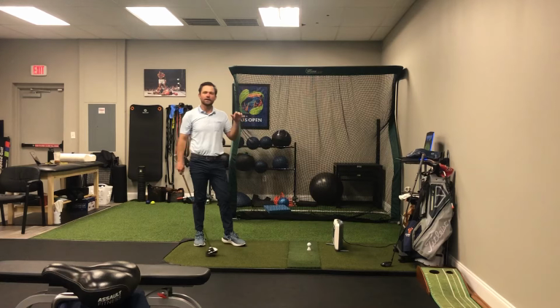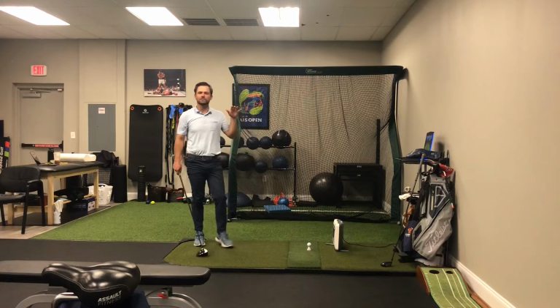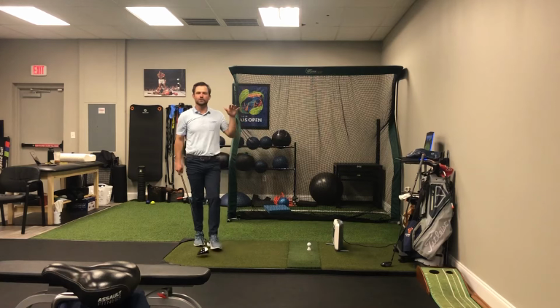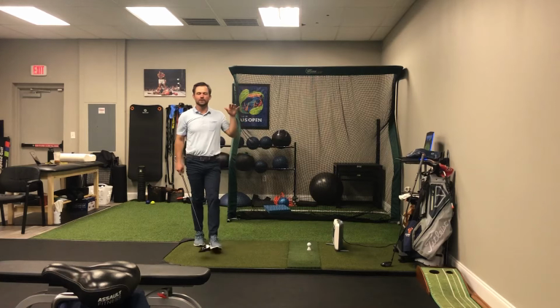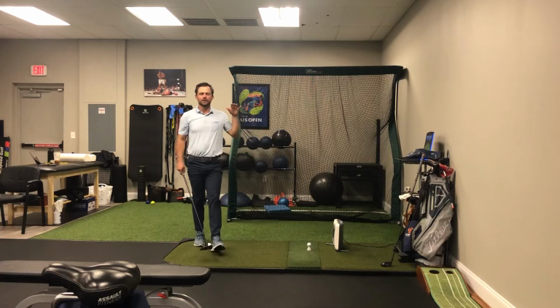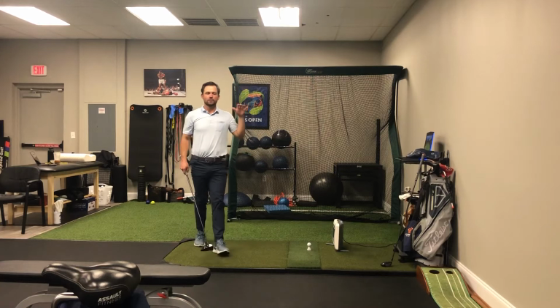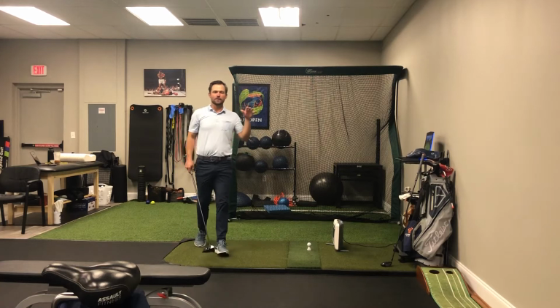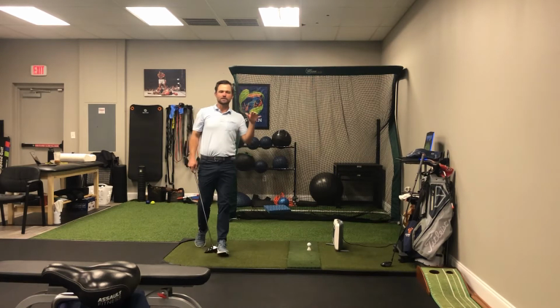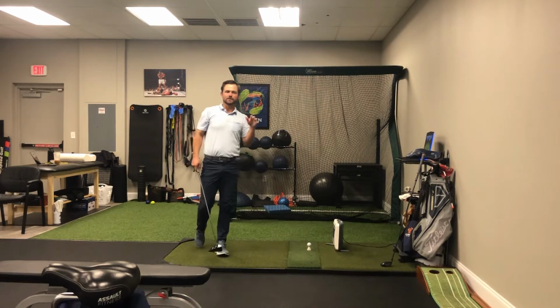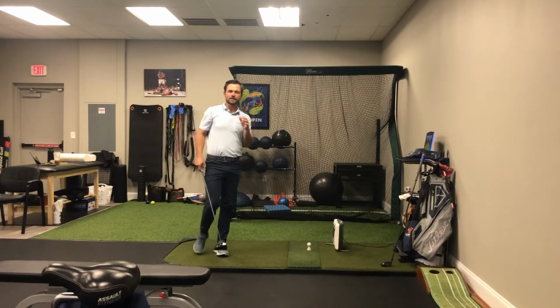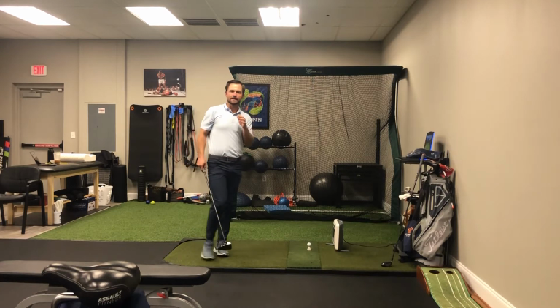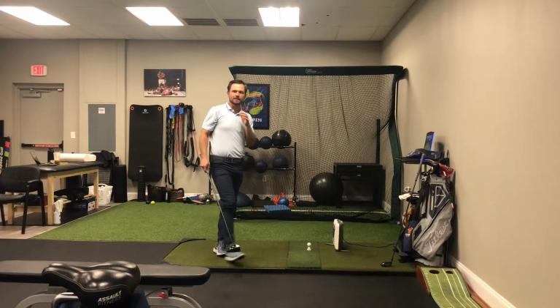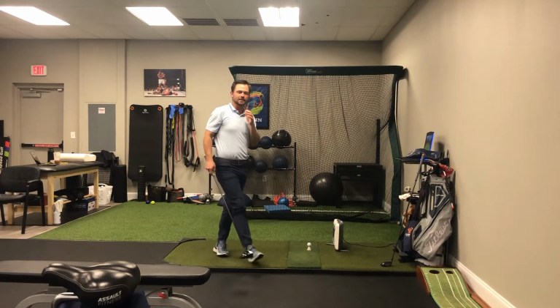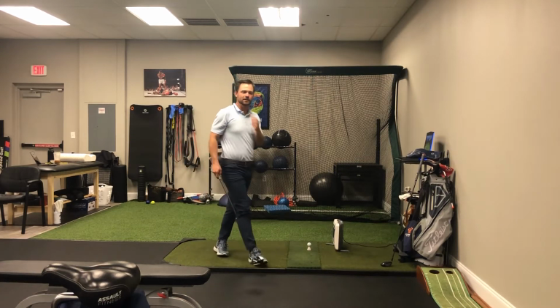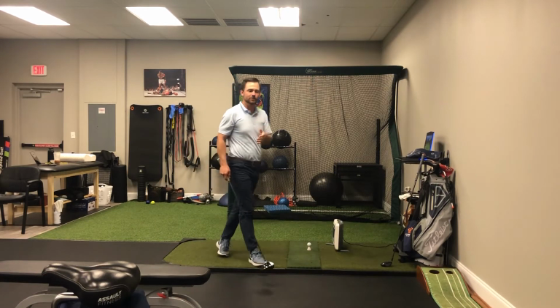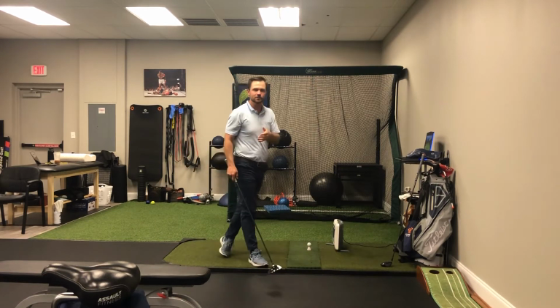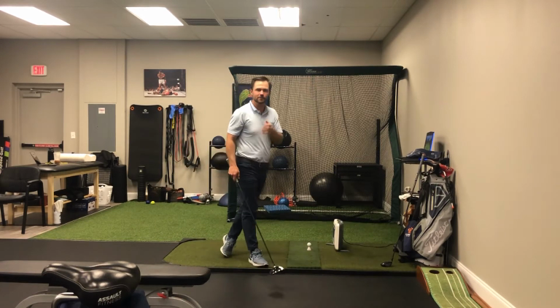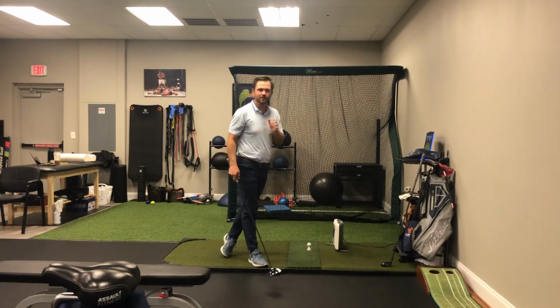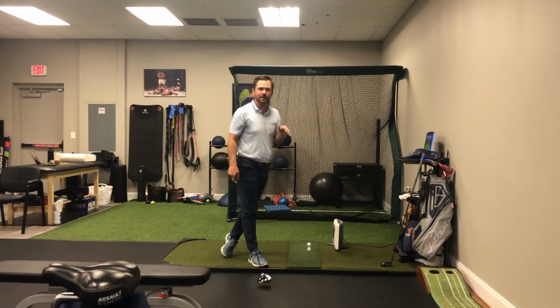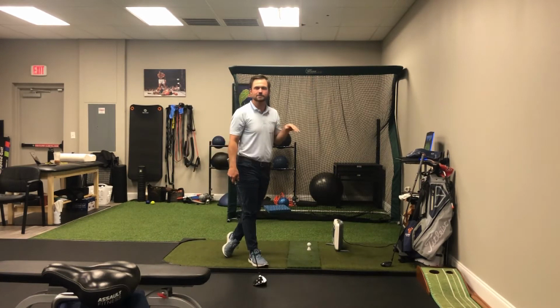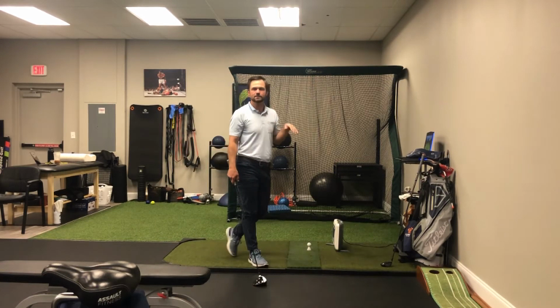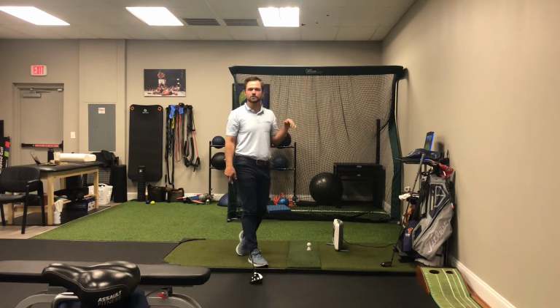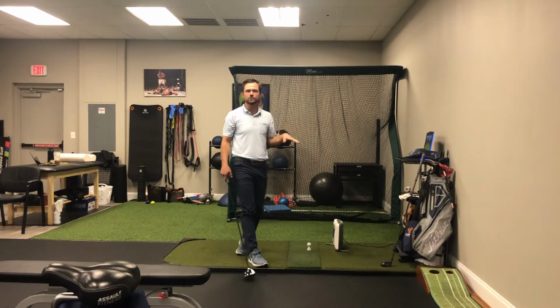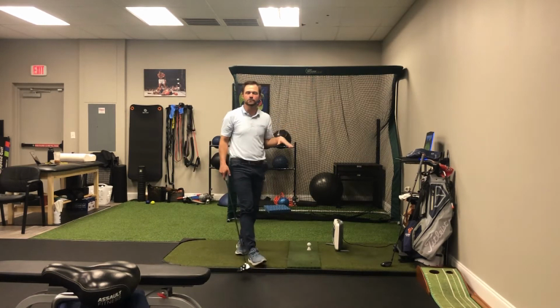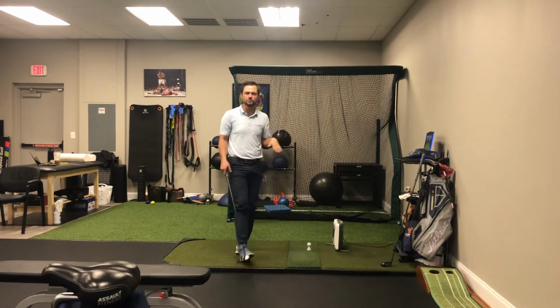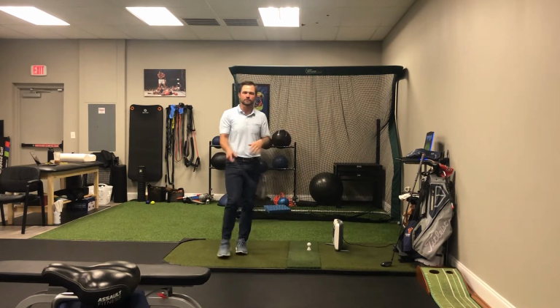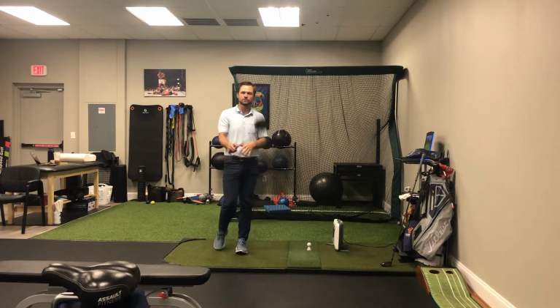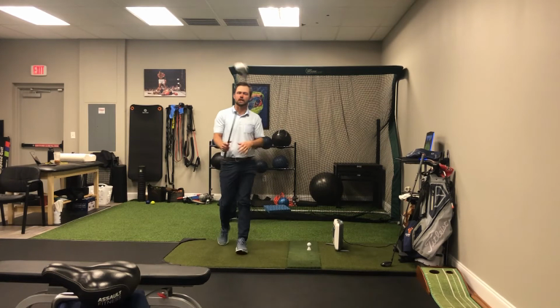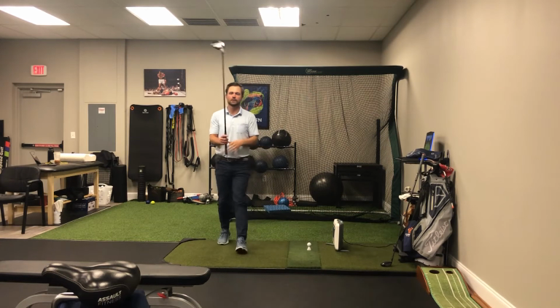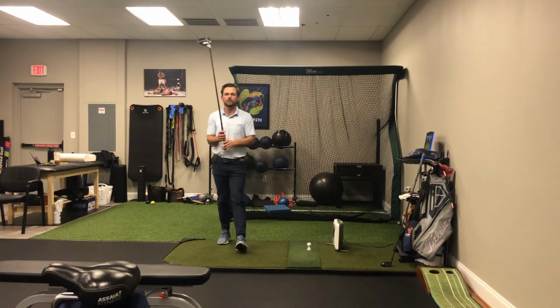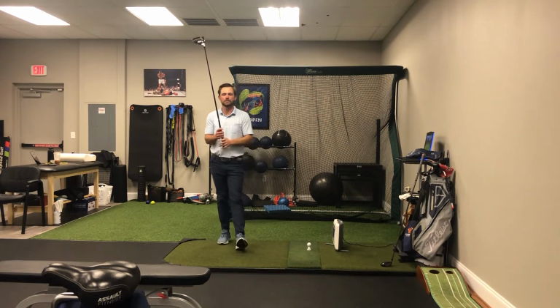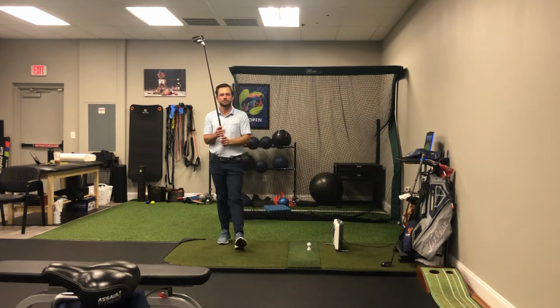So a couple things here. The heels are the gas, the toes are the brakes. We're talking about club head speed.